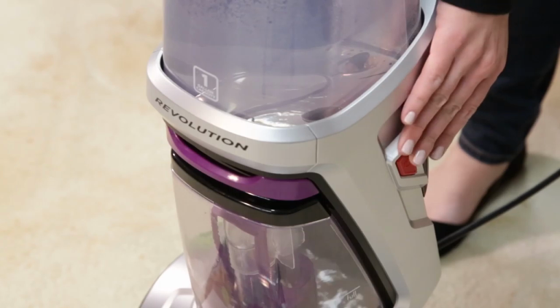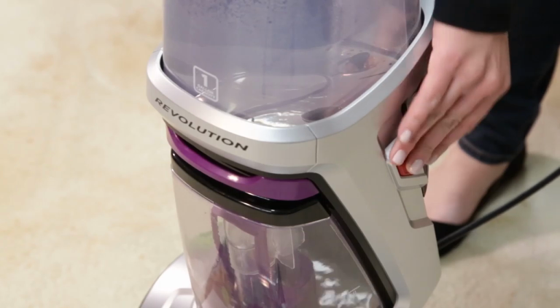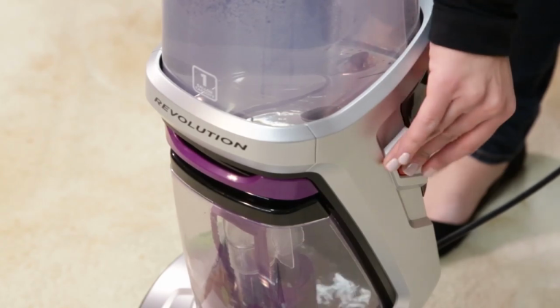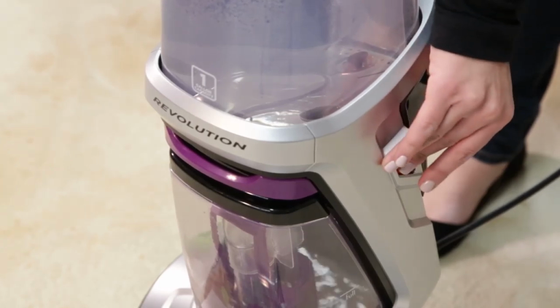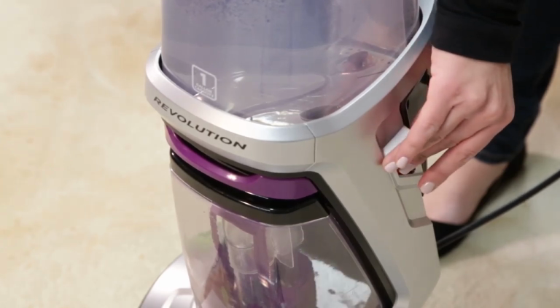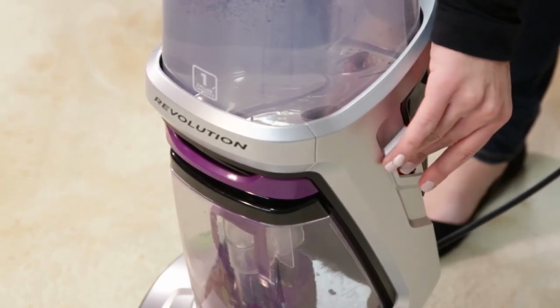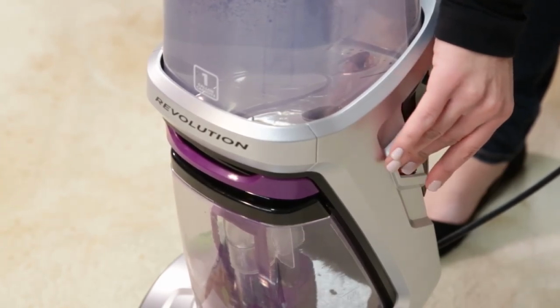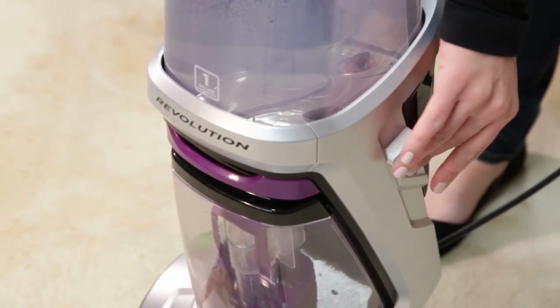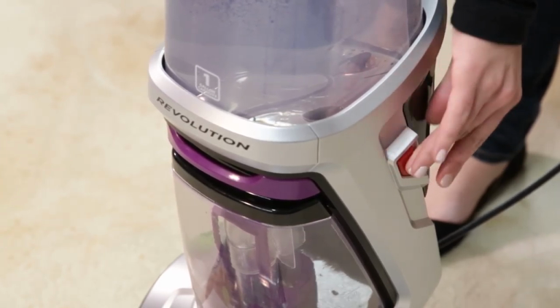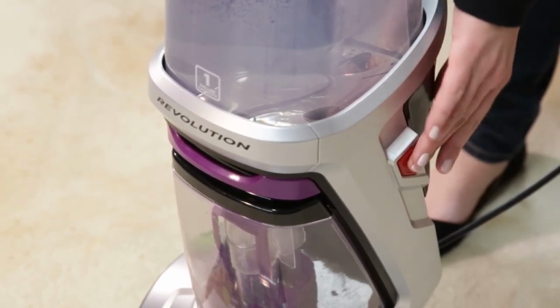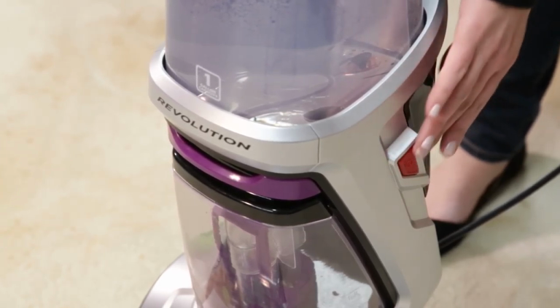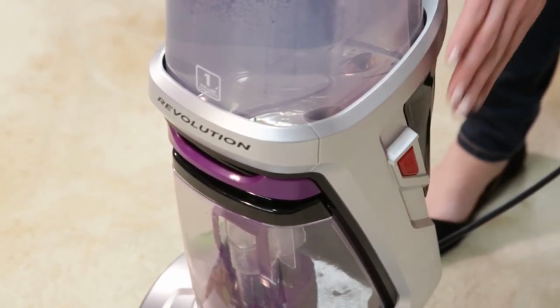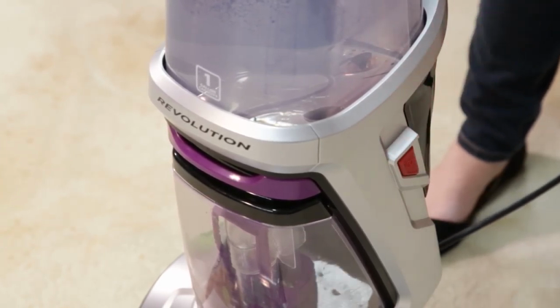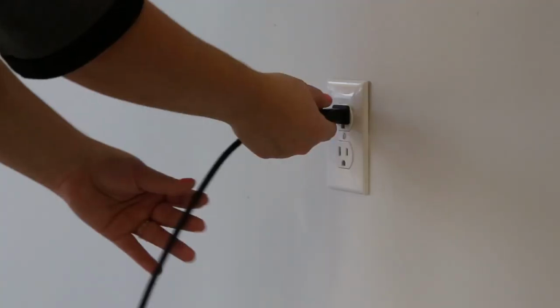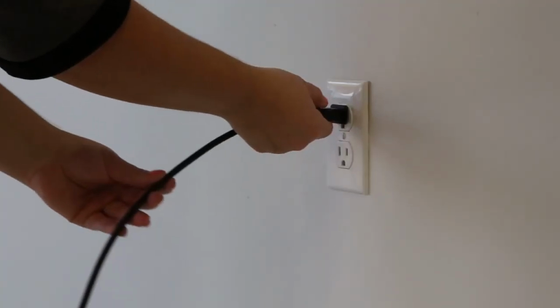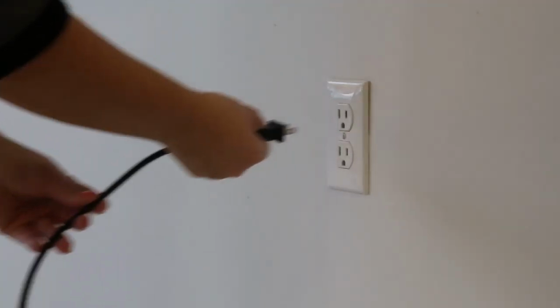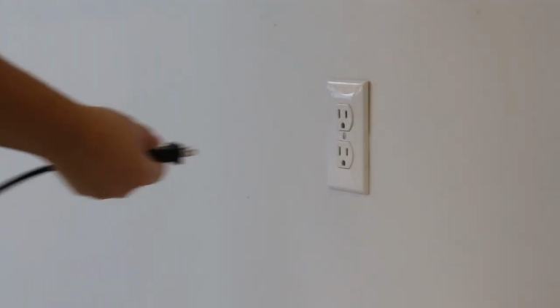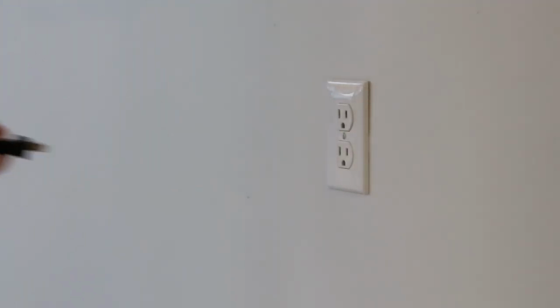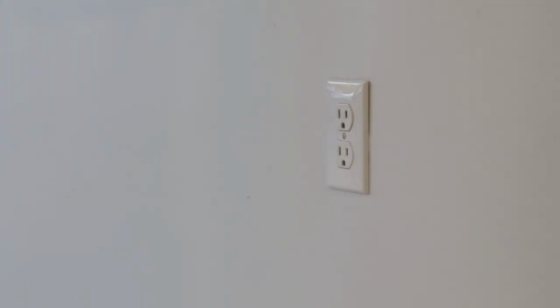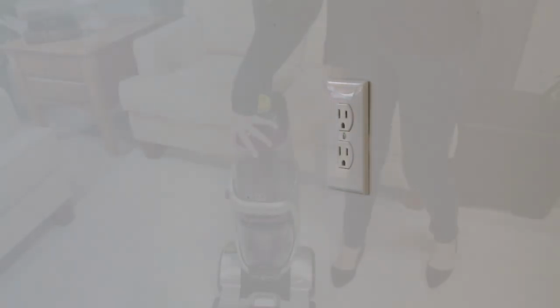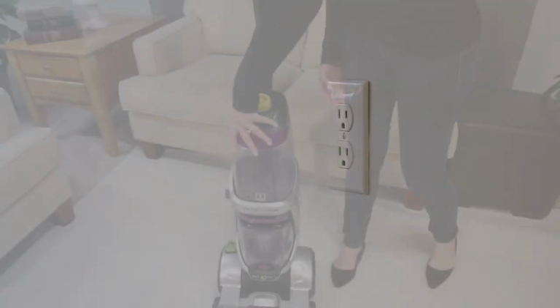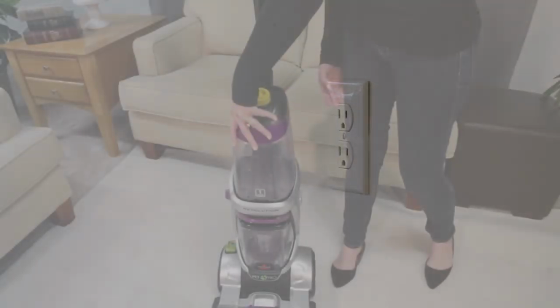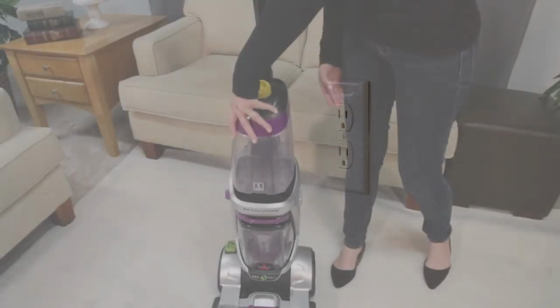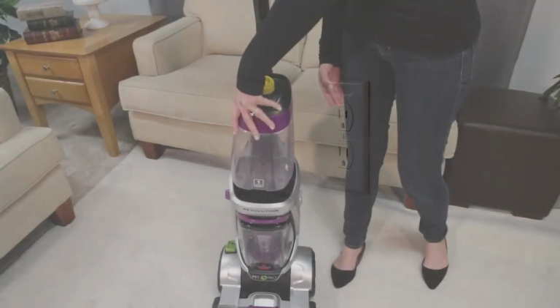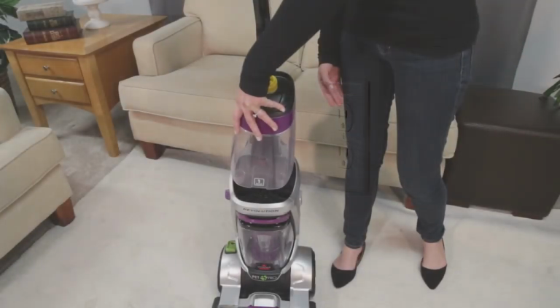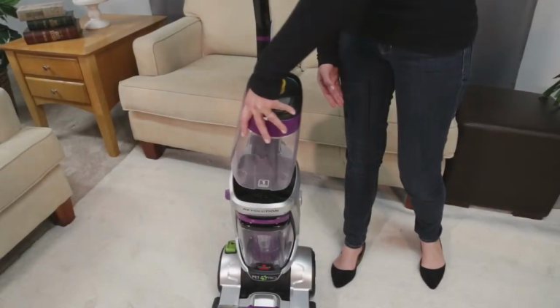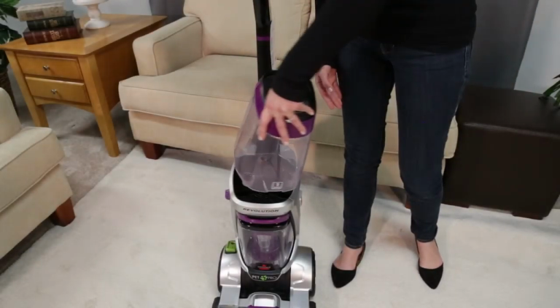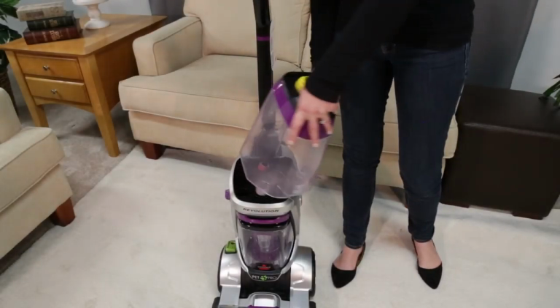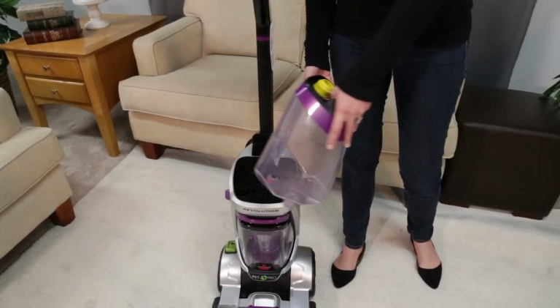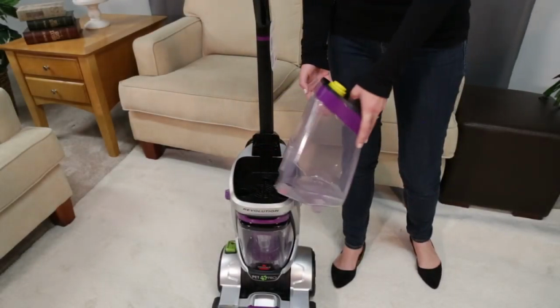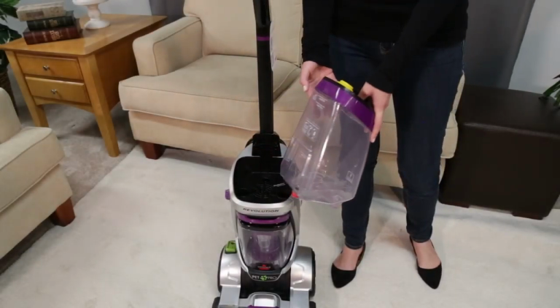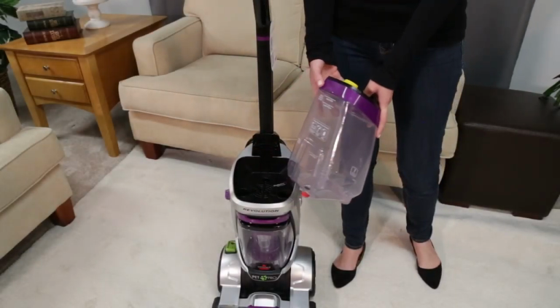First, make sure your machine is turned off and unplugged. Remove the clean water tank.